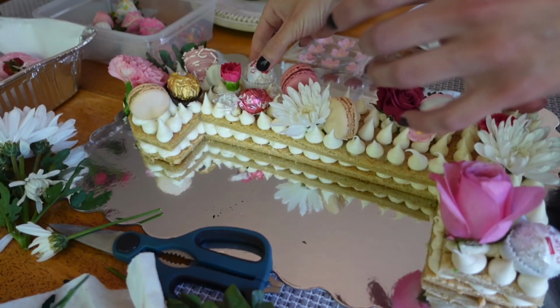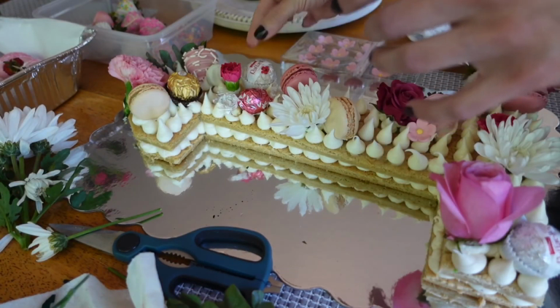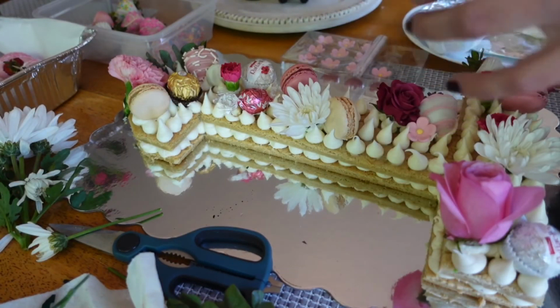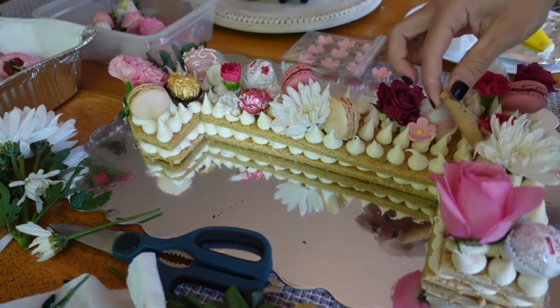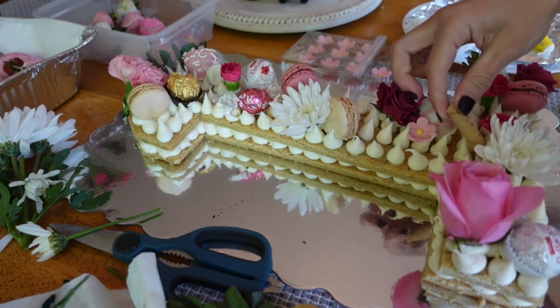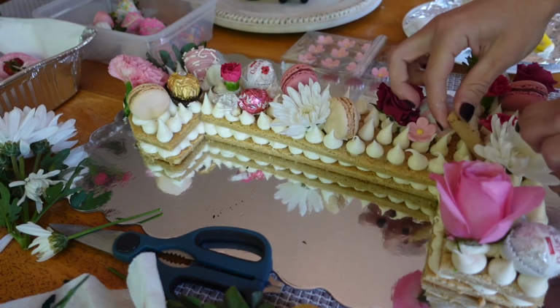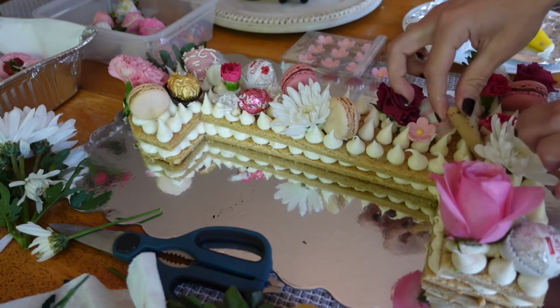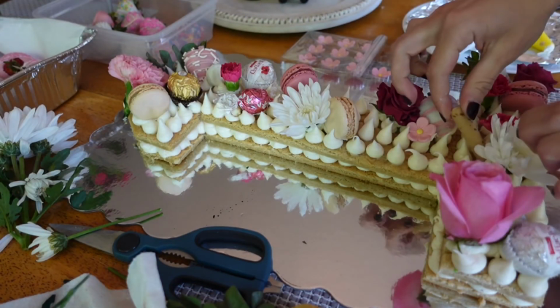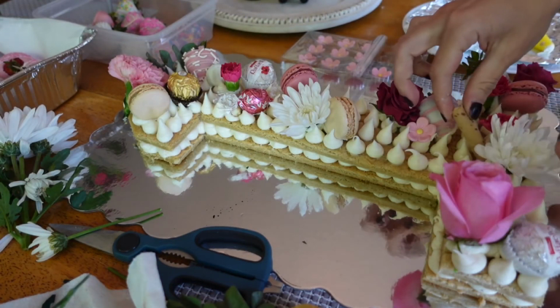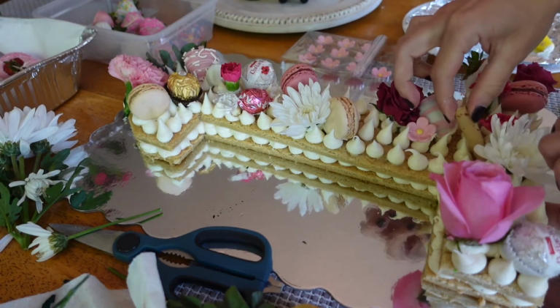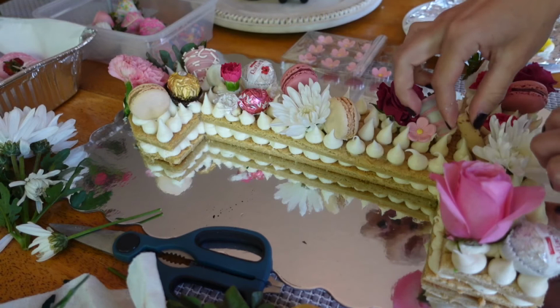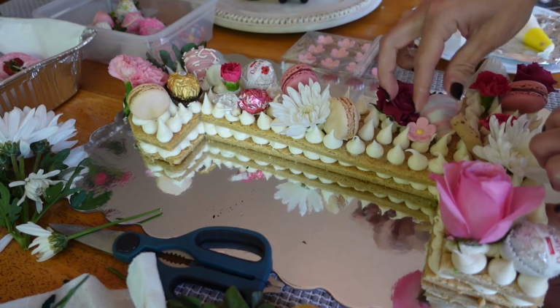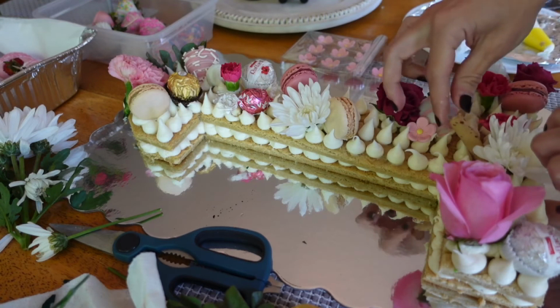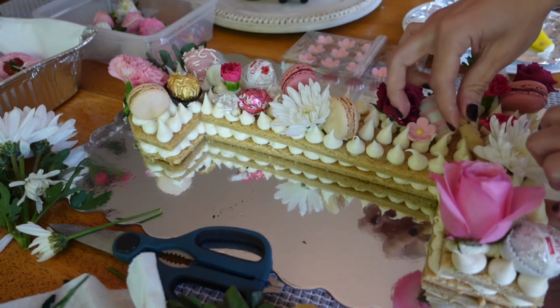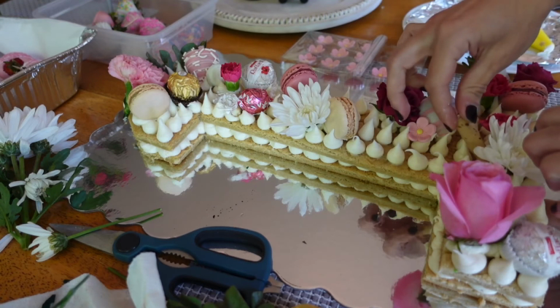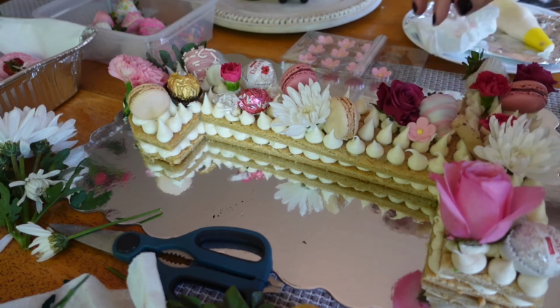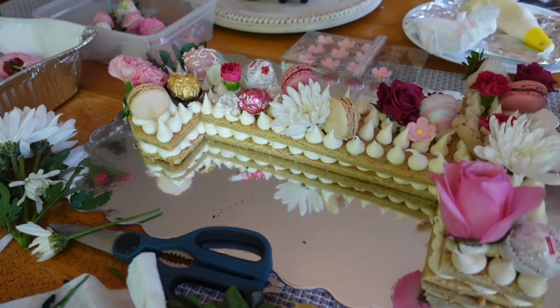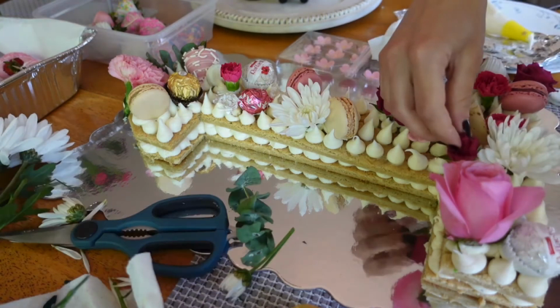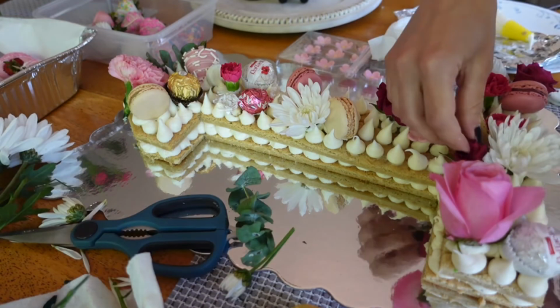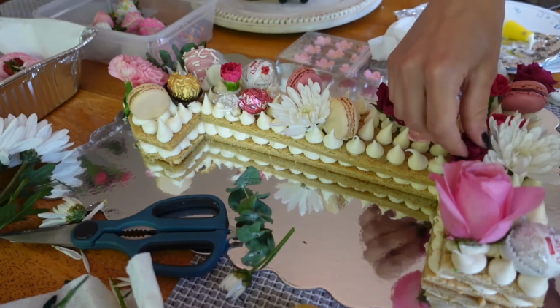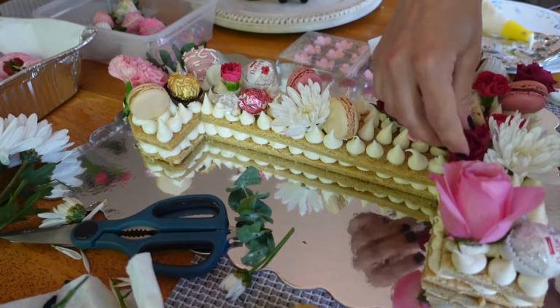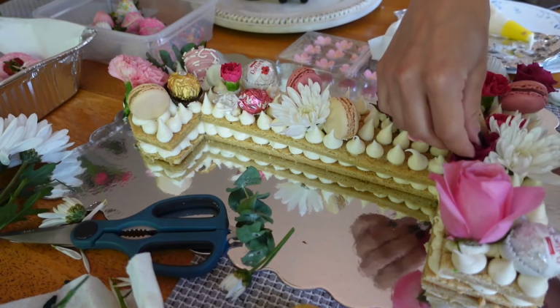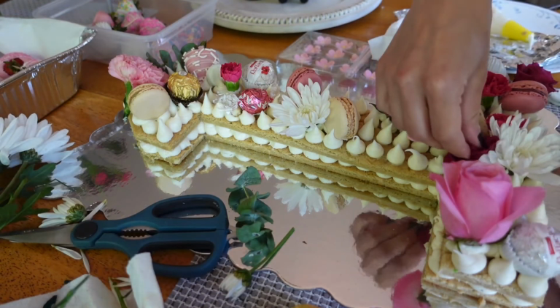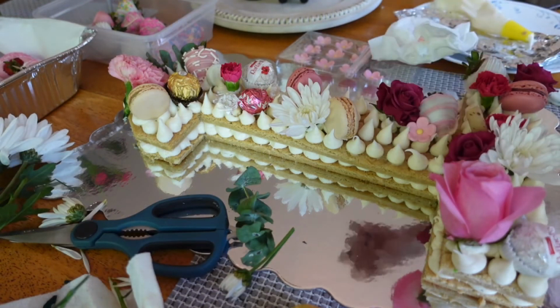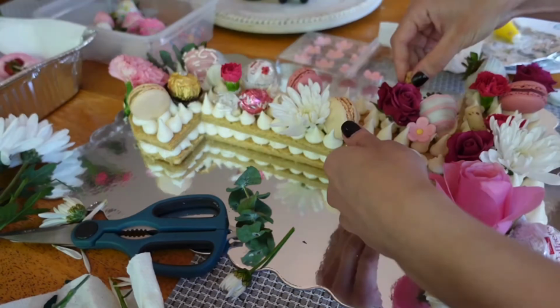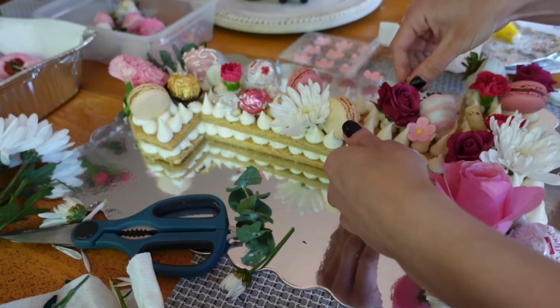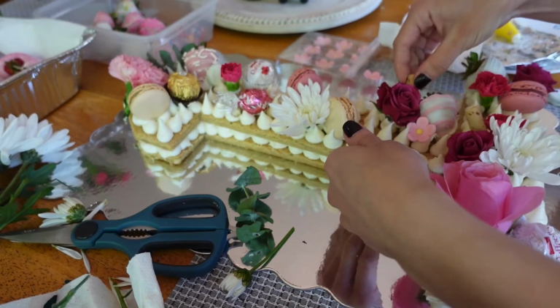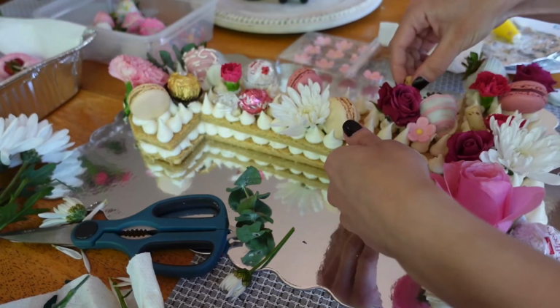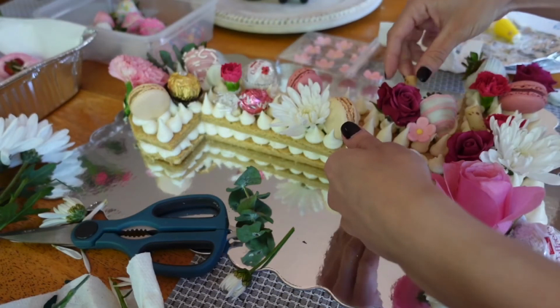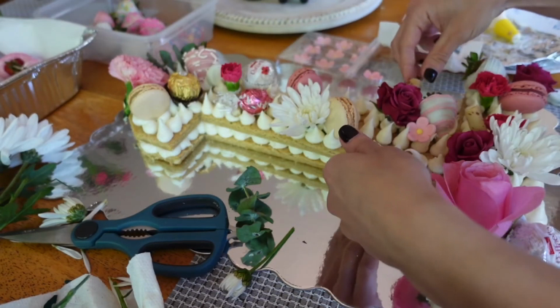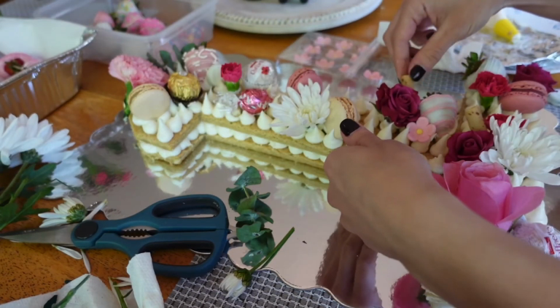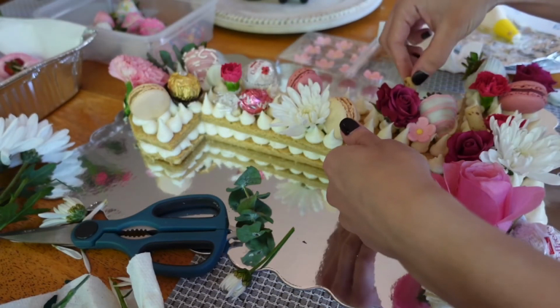I finished the cake off by adding more toppings. This was my first time making a cake like this and I was really happy with how it turned out and how everything came together.